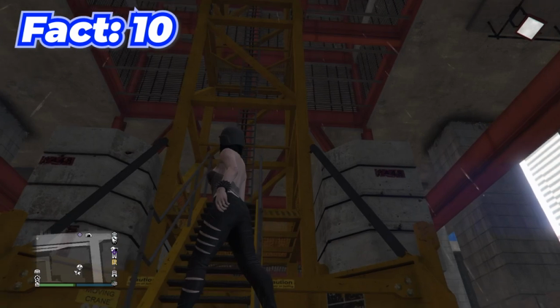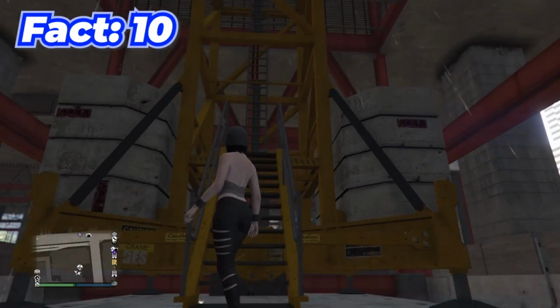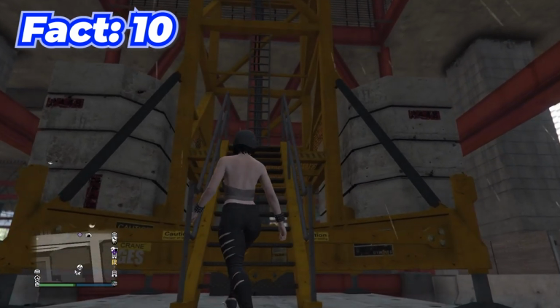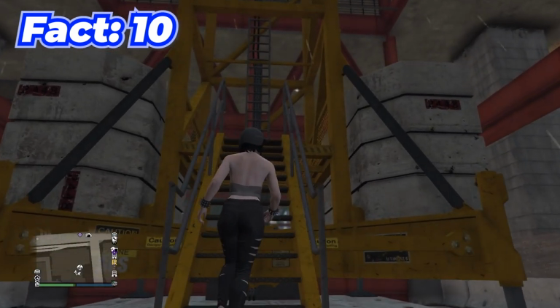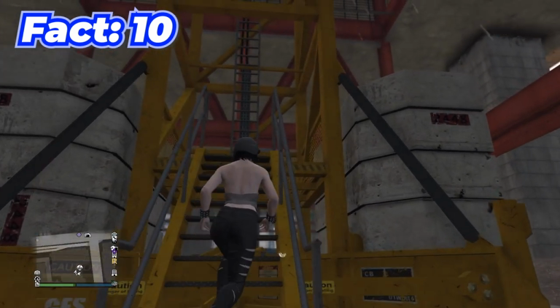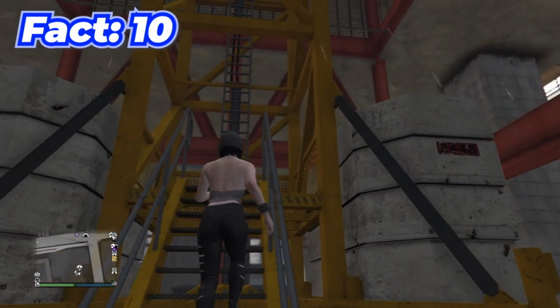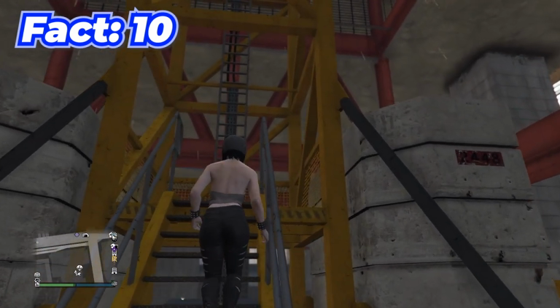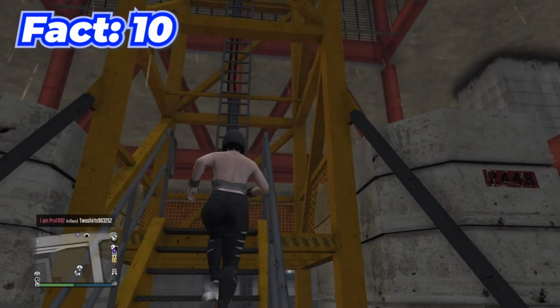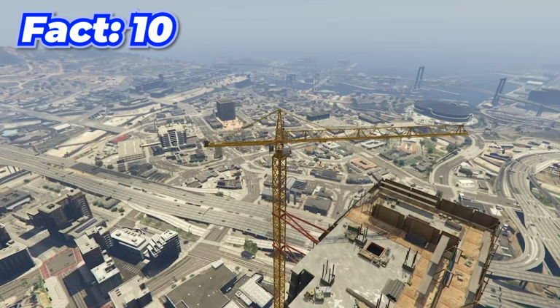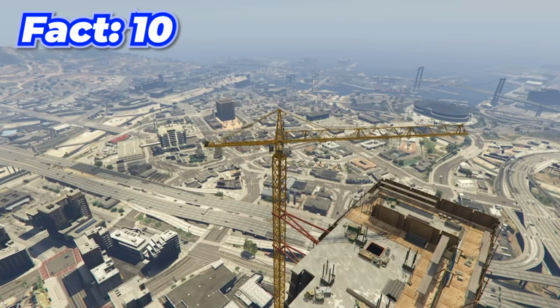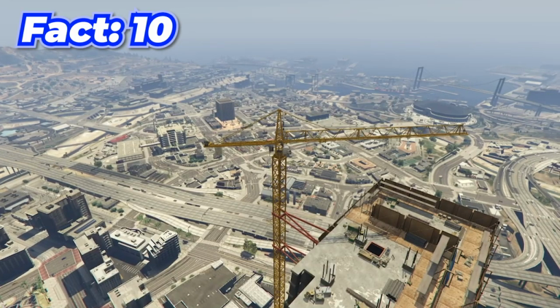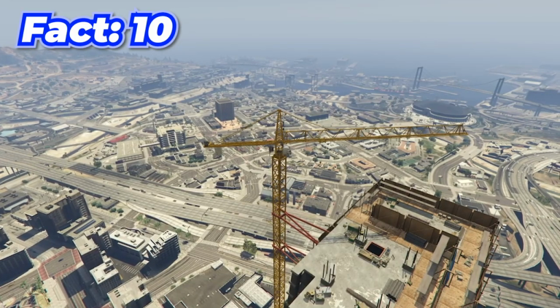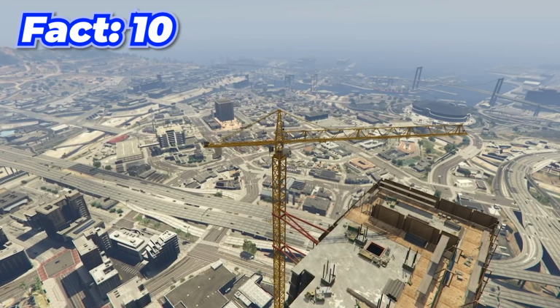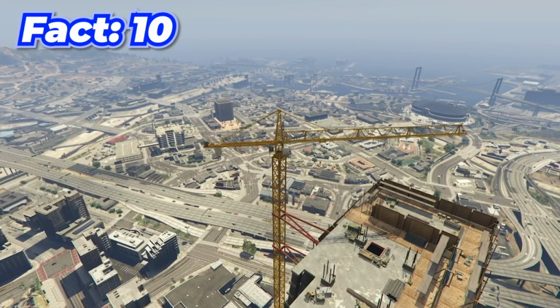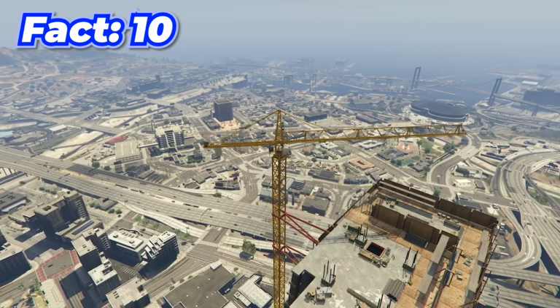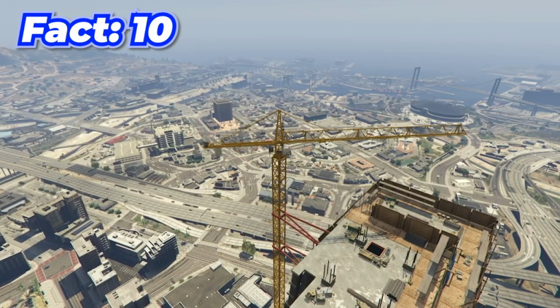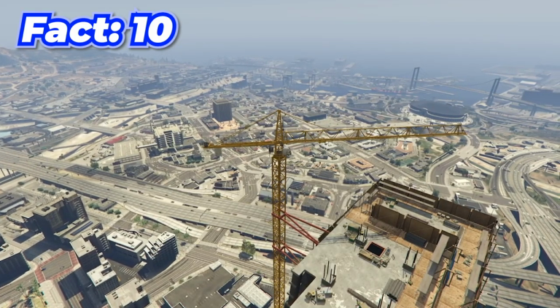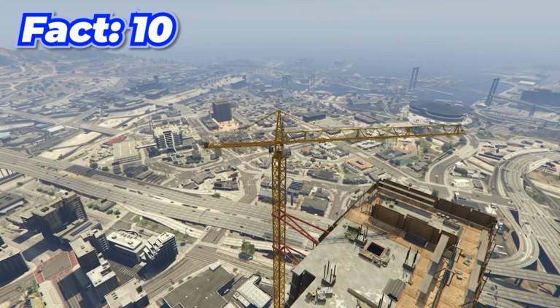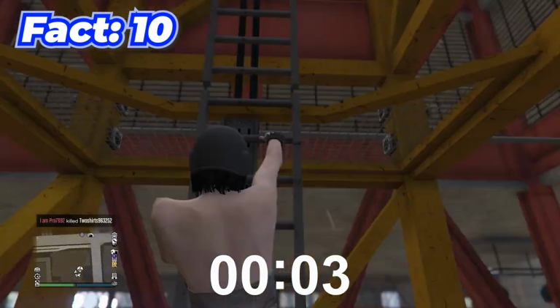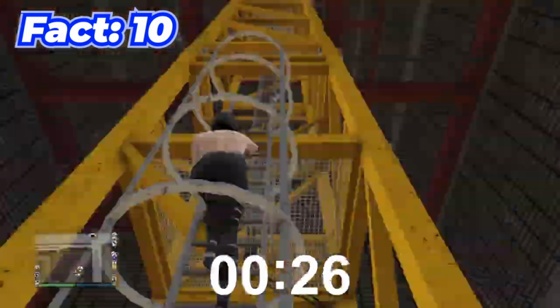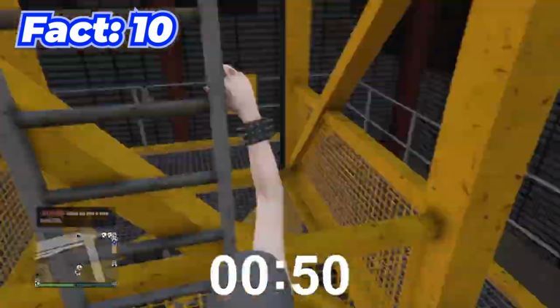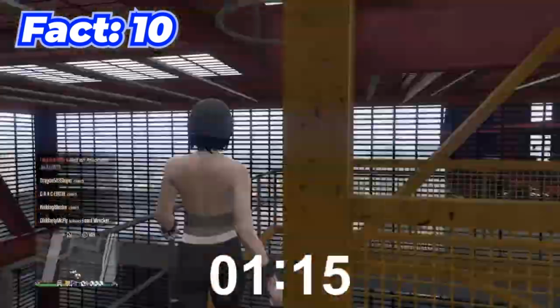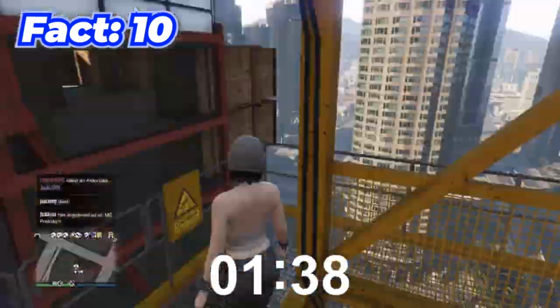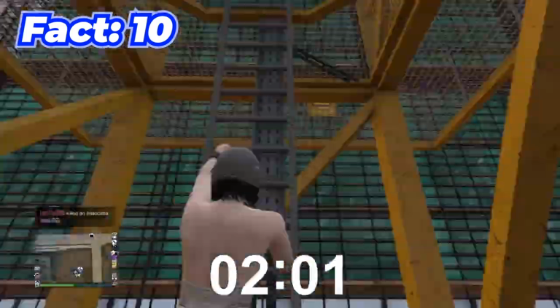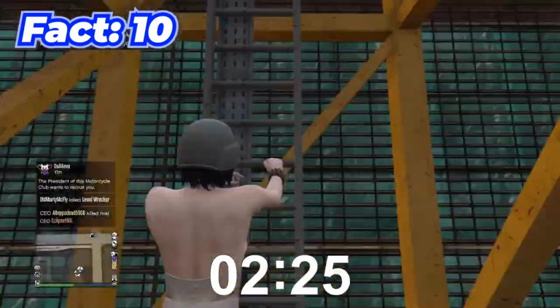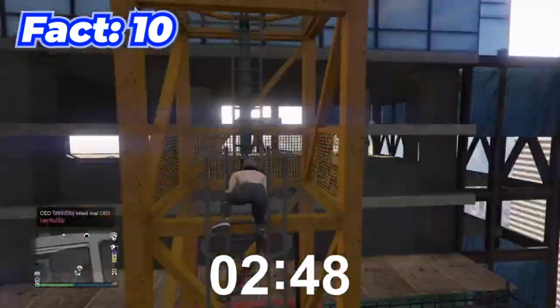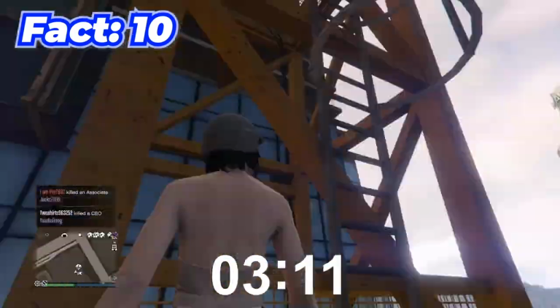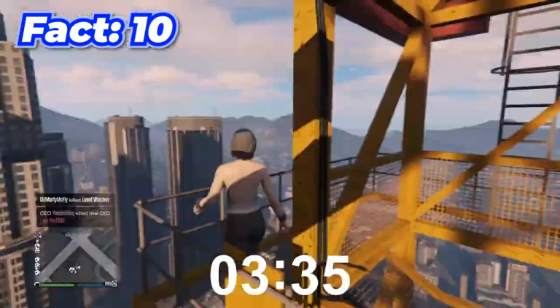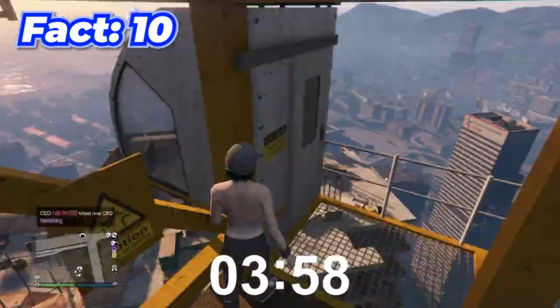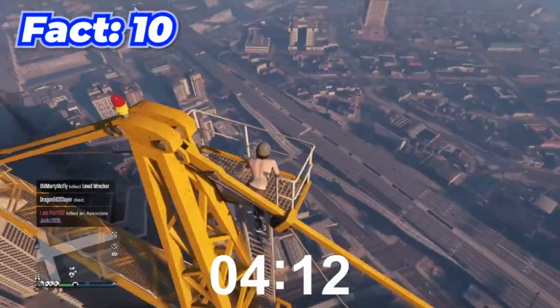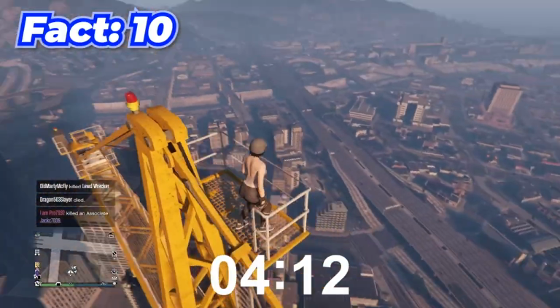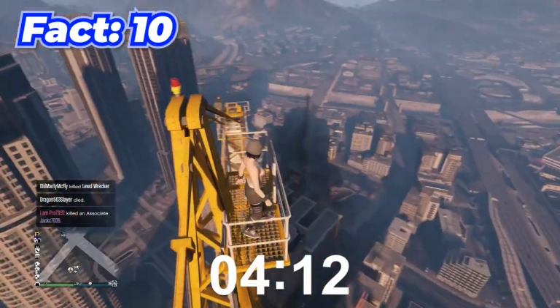In the center of the map in GTA there is a massive crane that you can actually climb, but it takes just about five minutes to climb the whole thing.